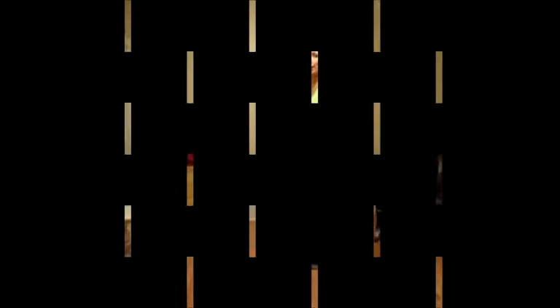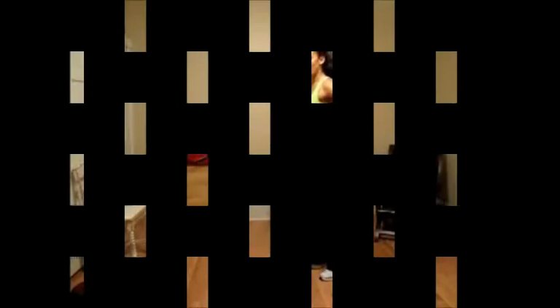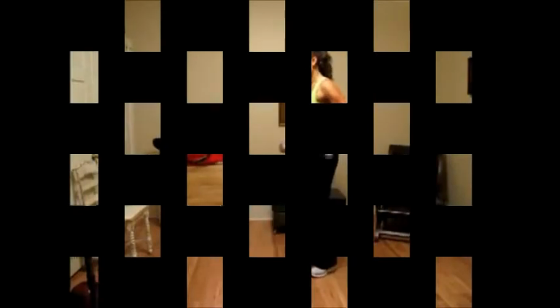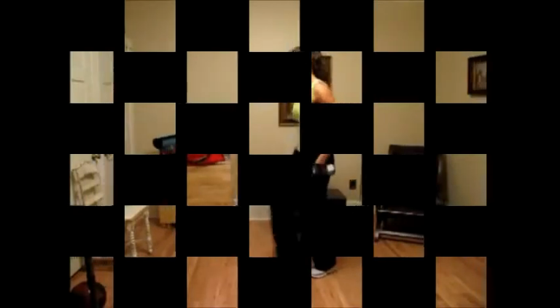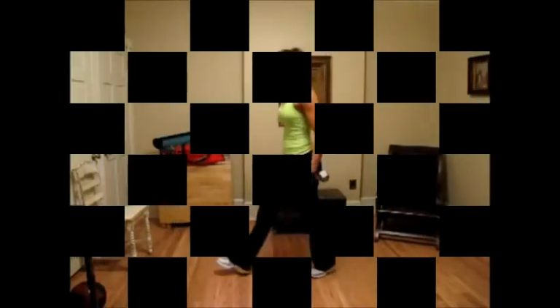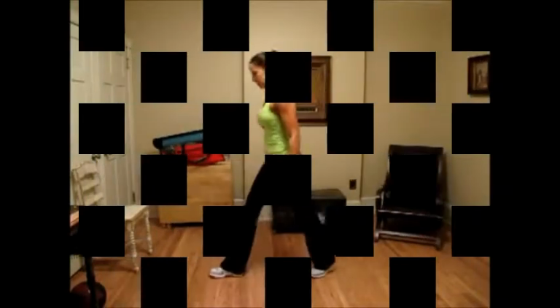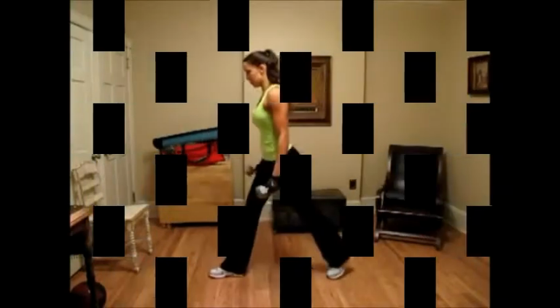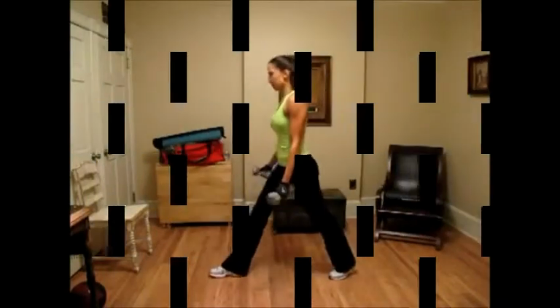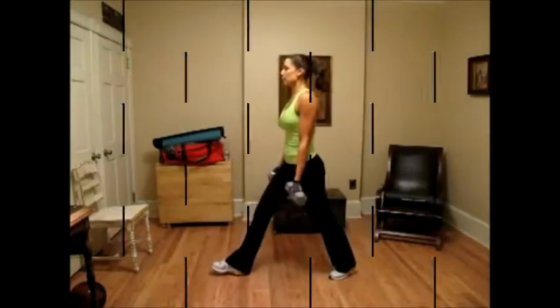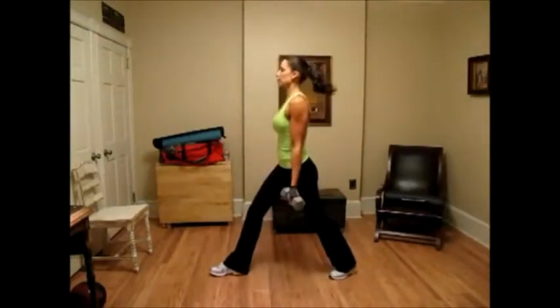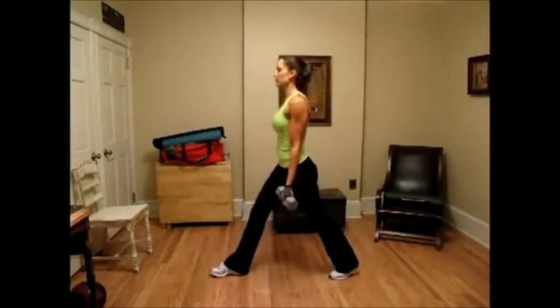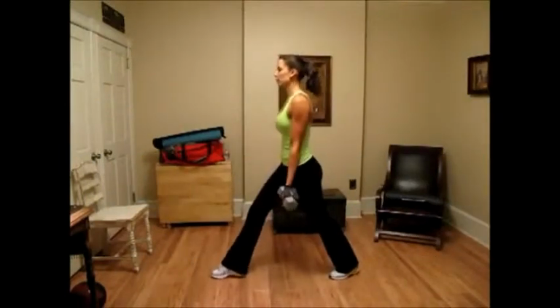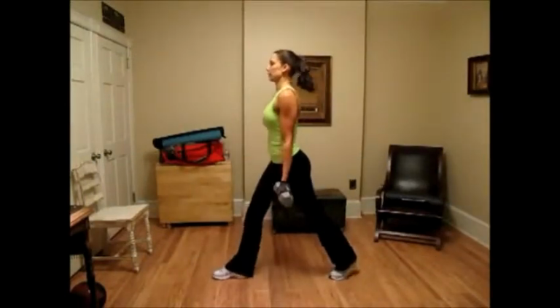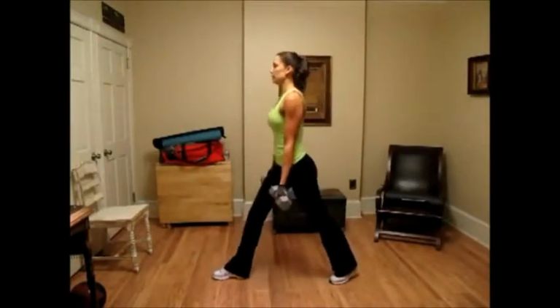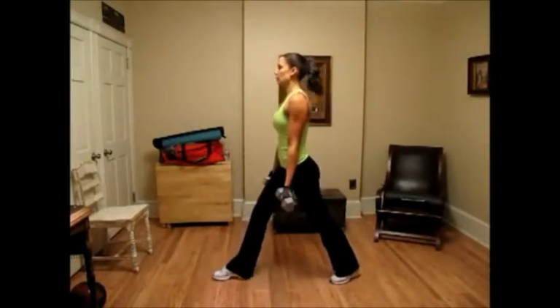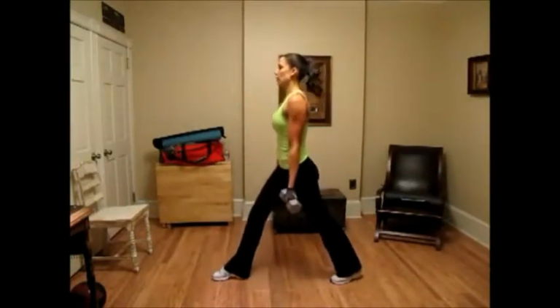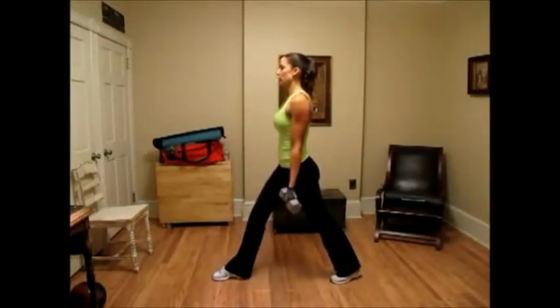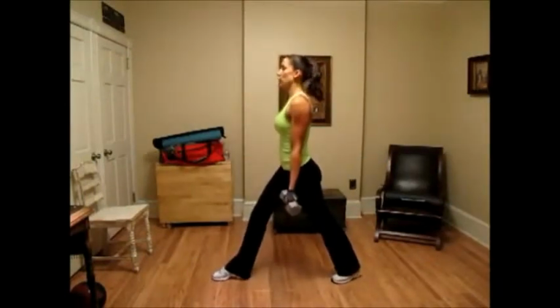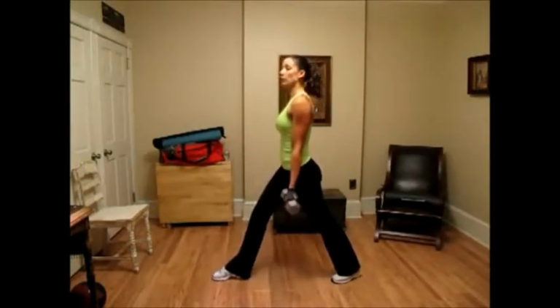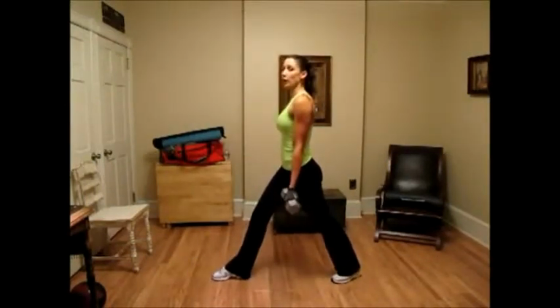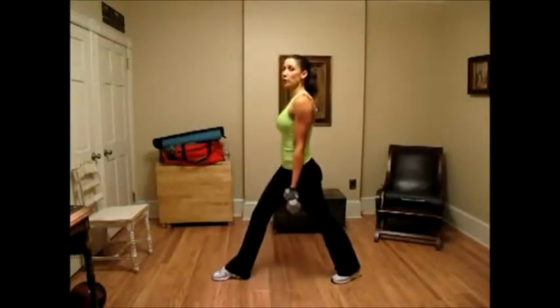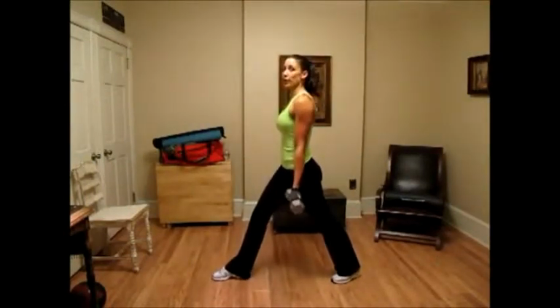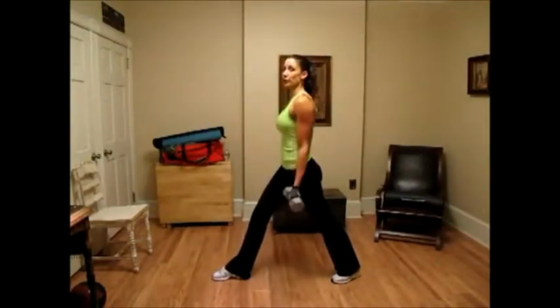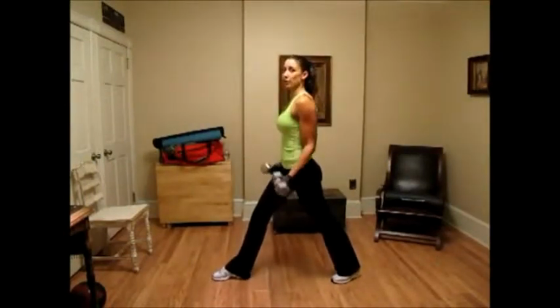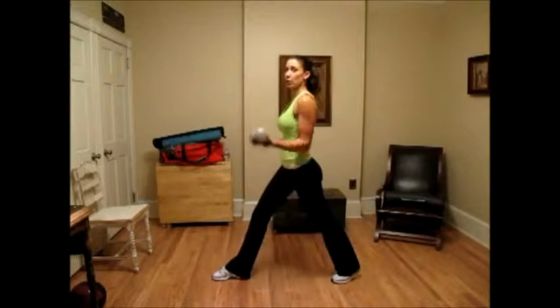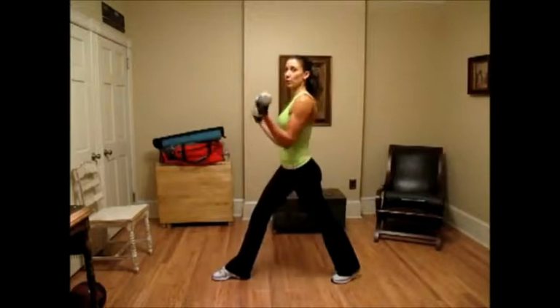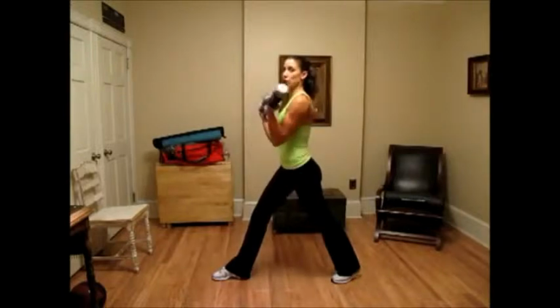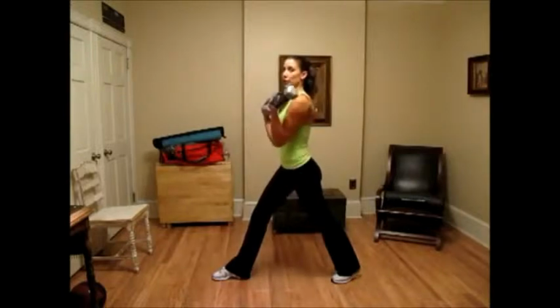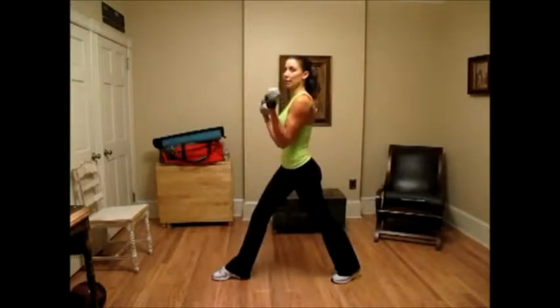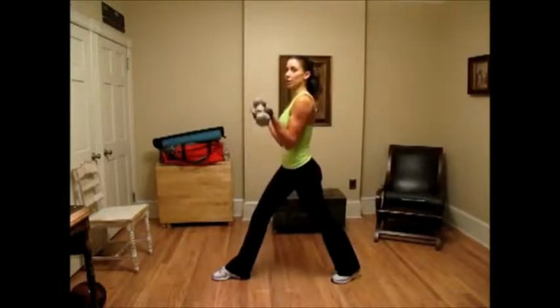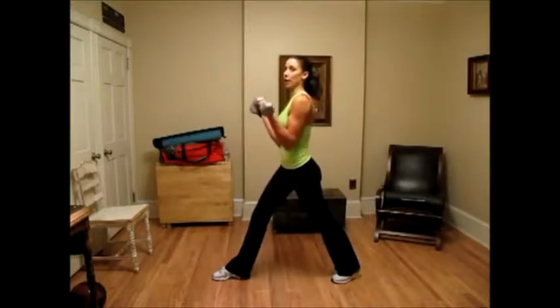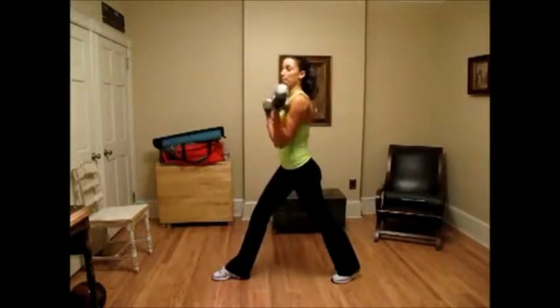Keep your abs tight. Also, lock those wrists. You don't want them turning in when you're coming up.